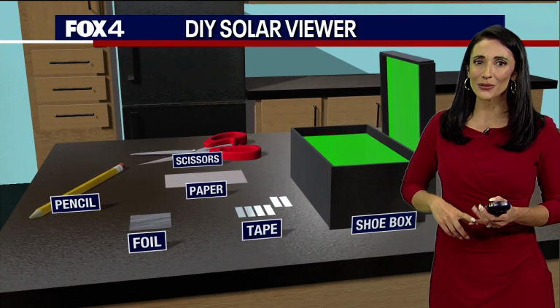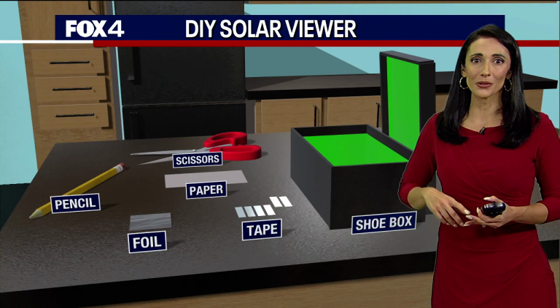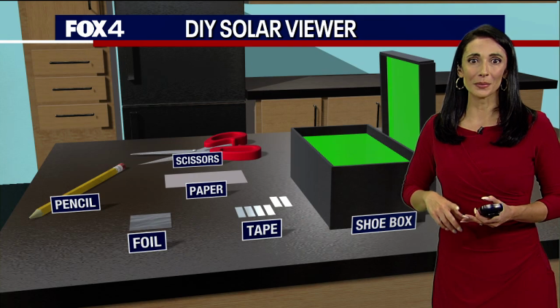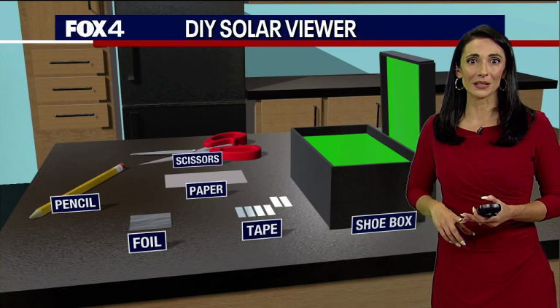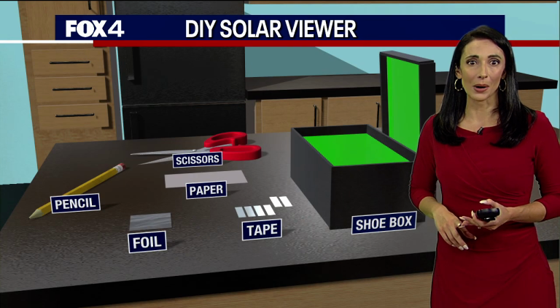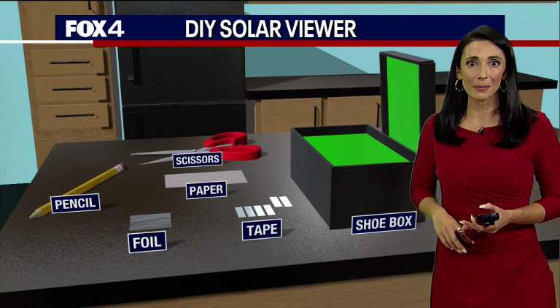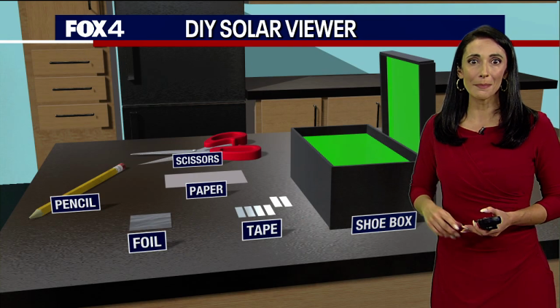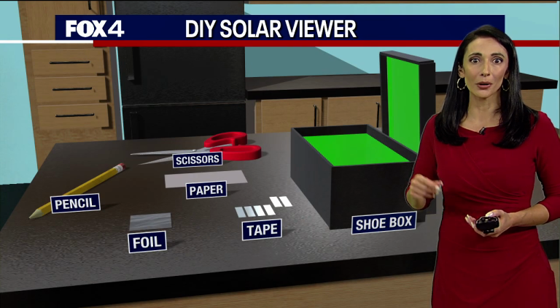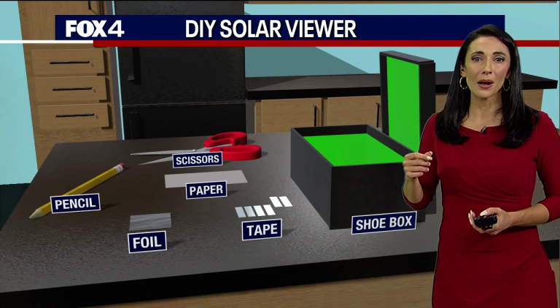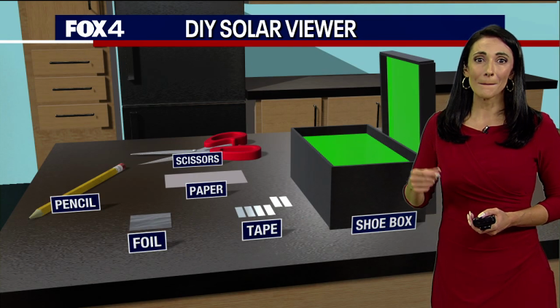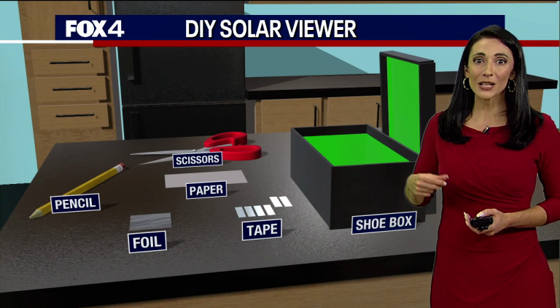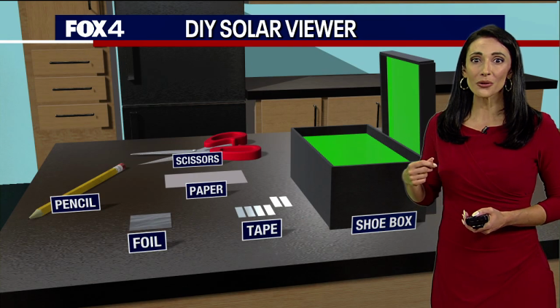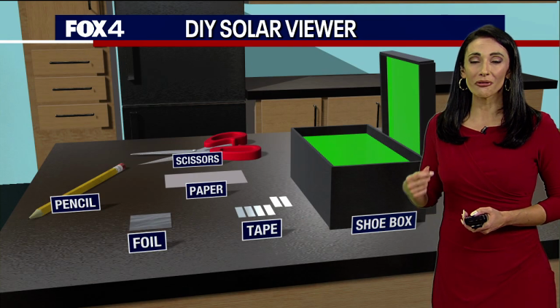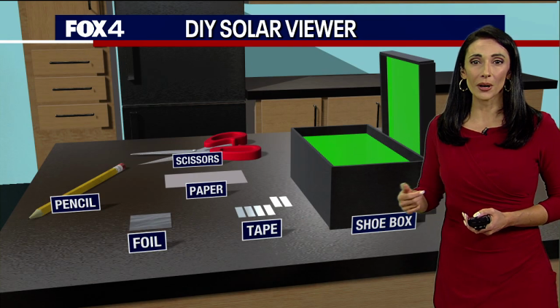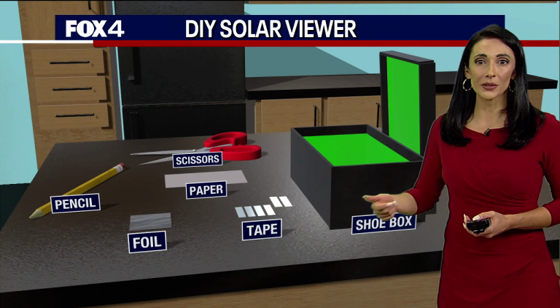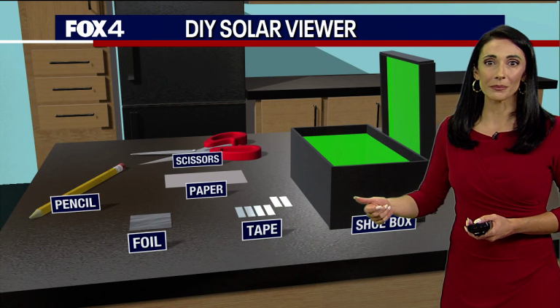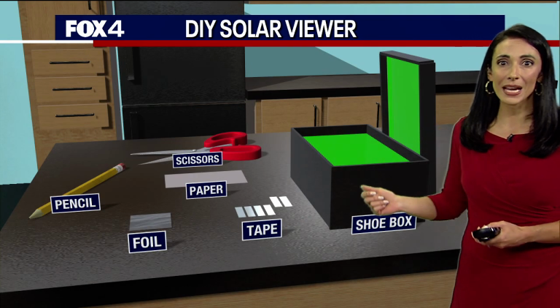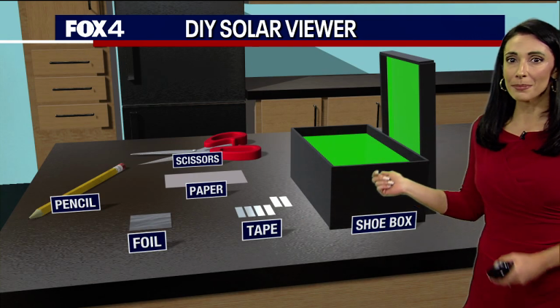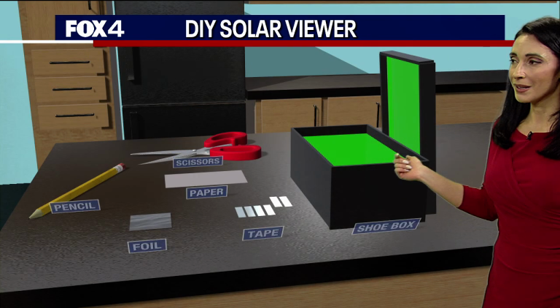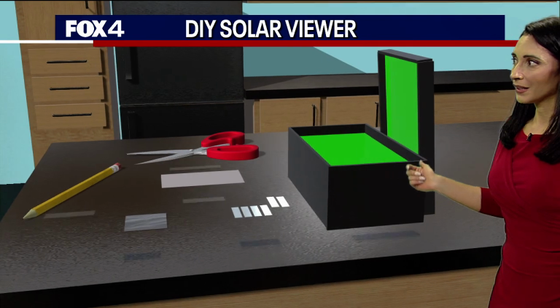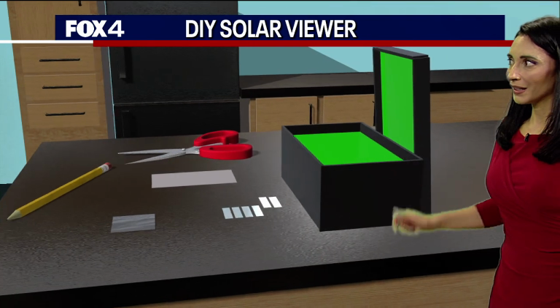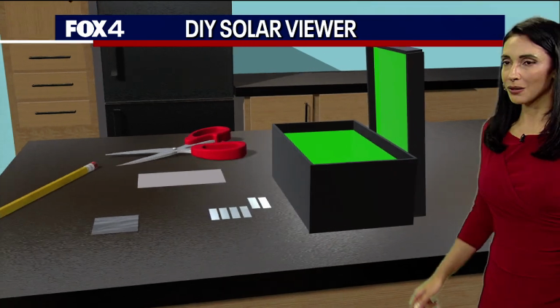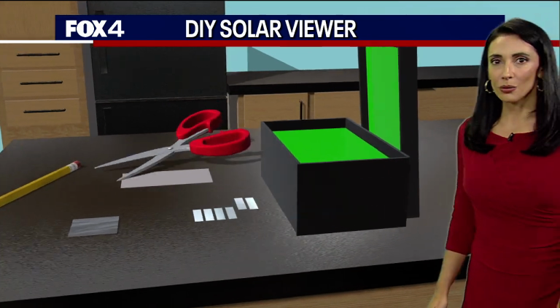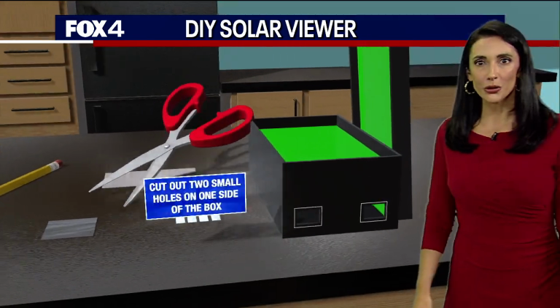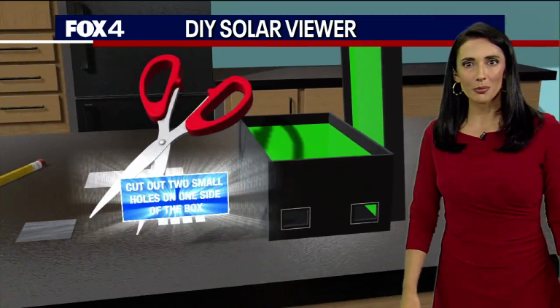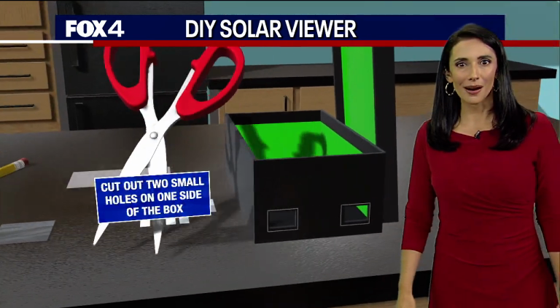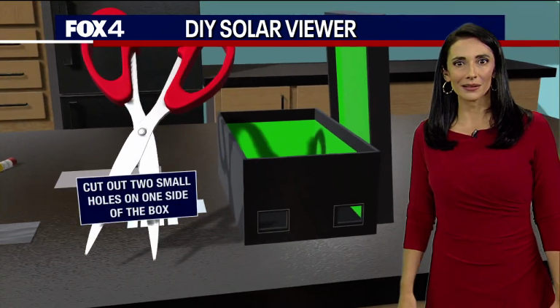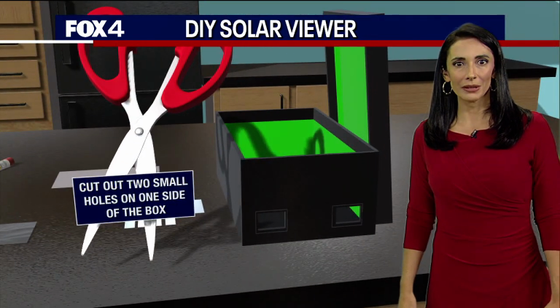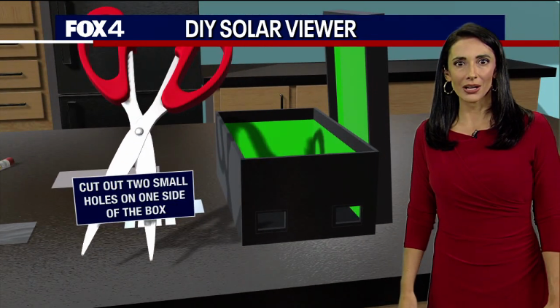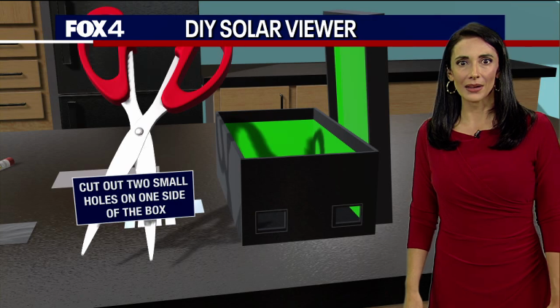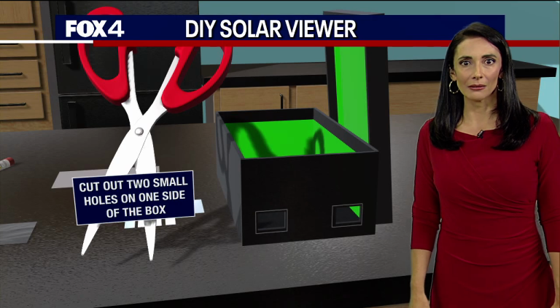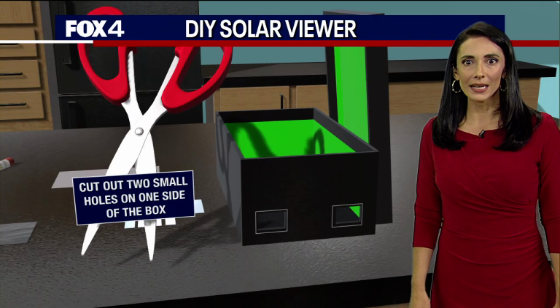You'll need scissors, a piece of white paper, a pencil, foil, some tape, and an old shoe box.